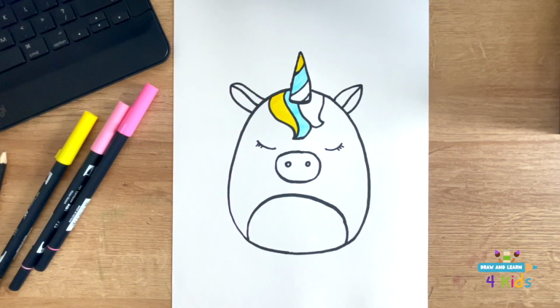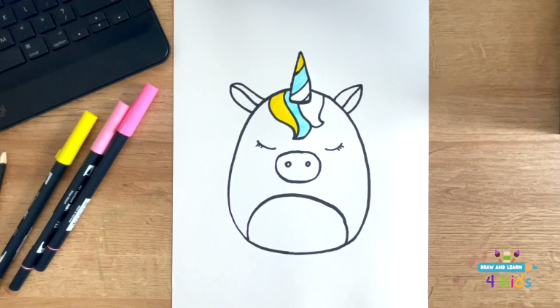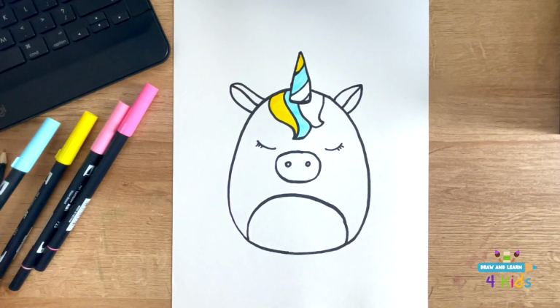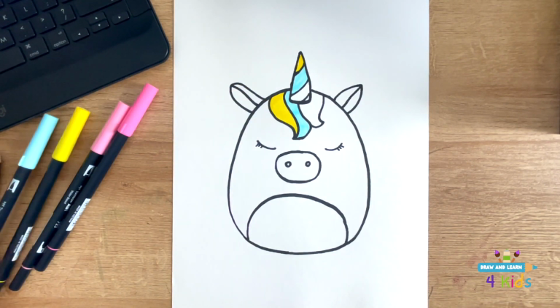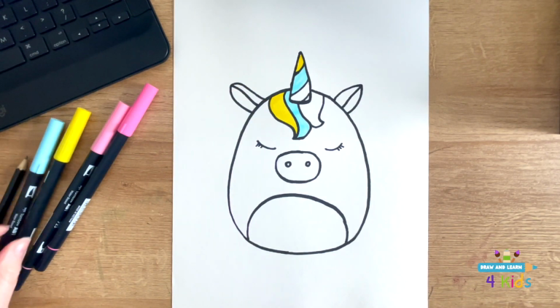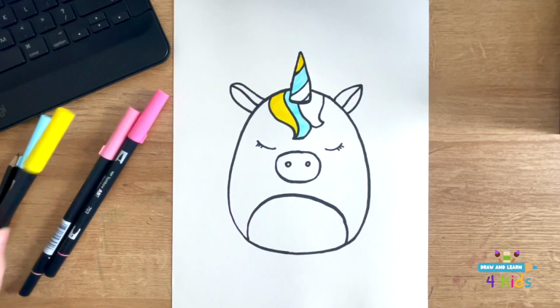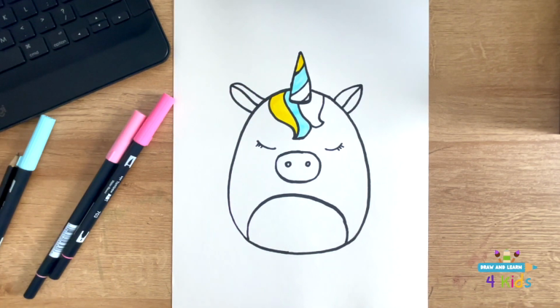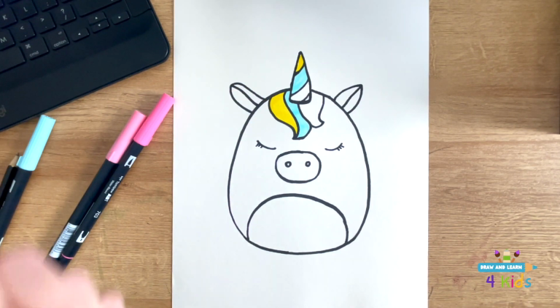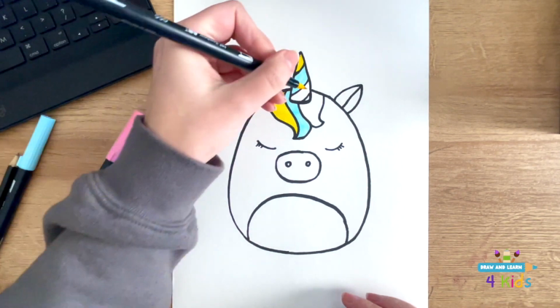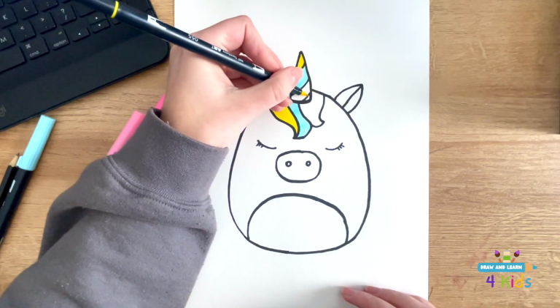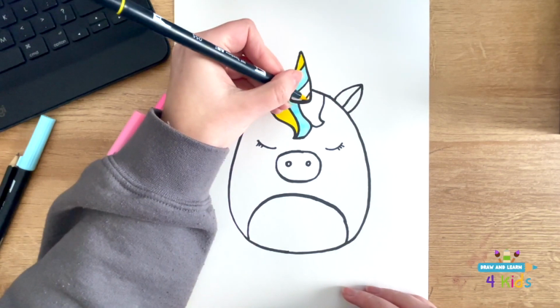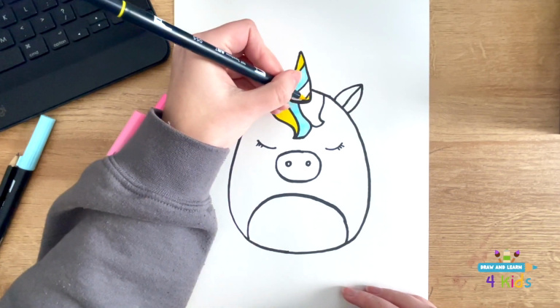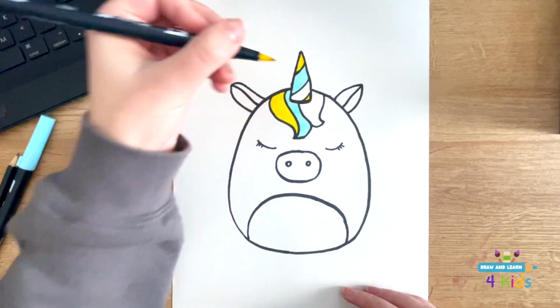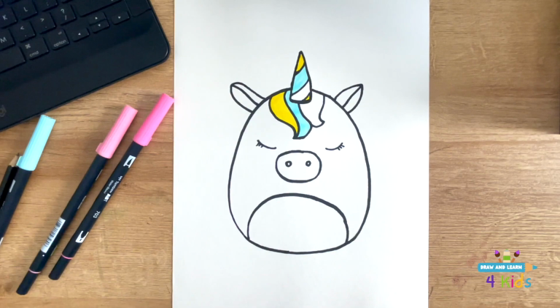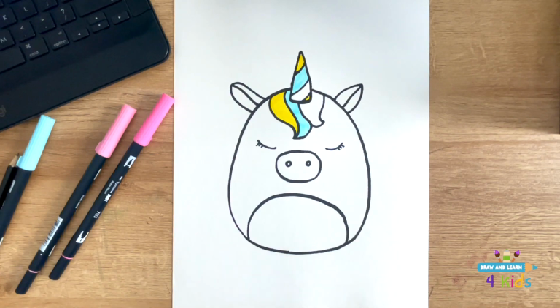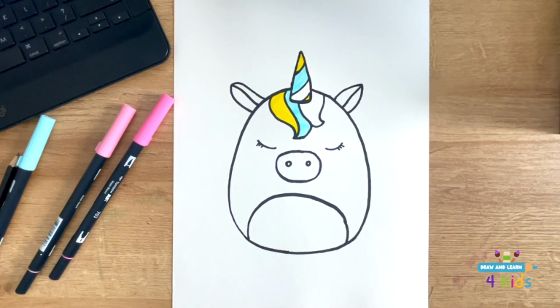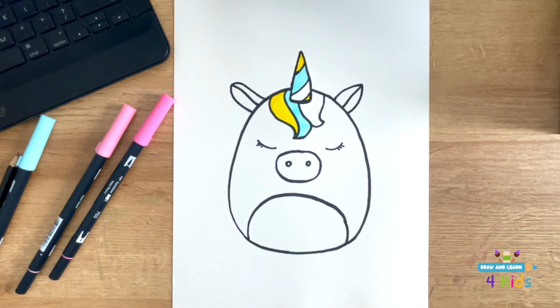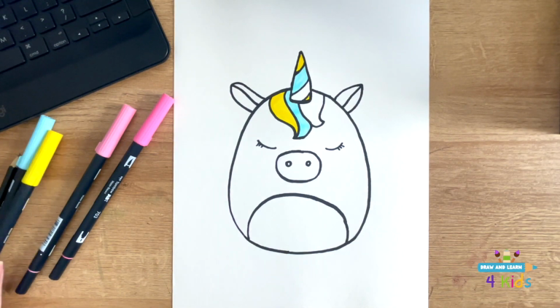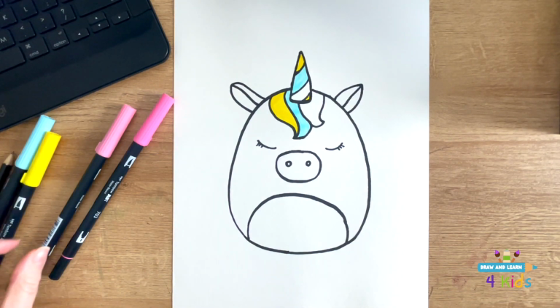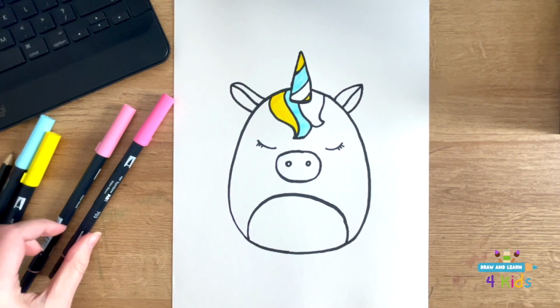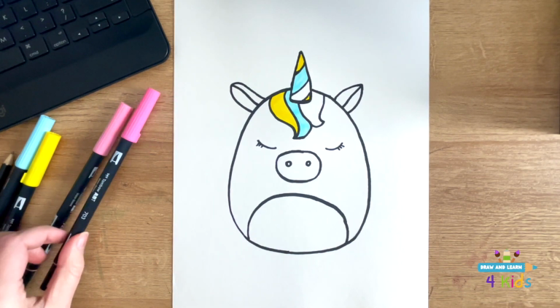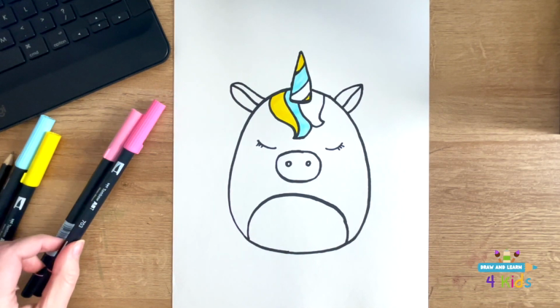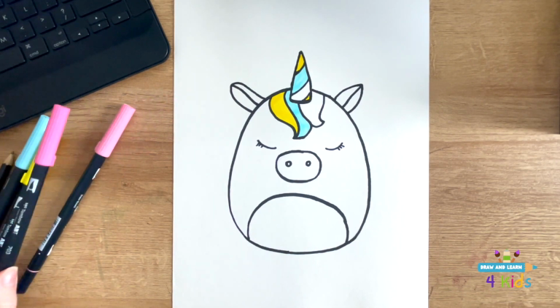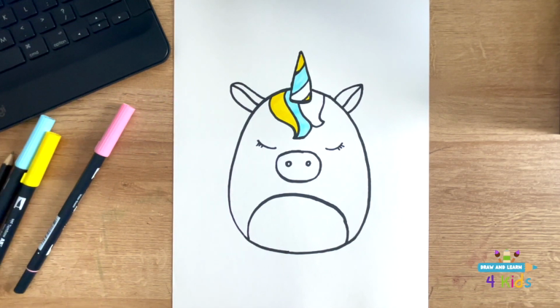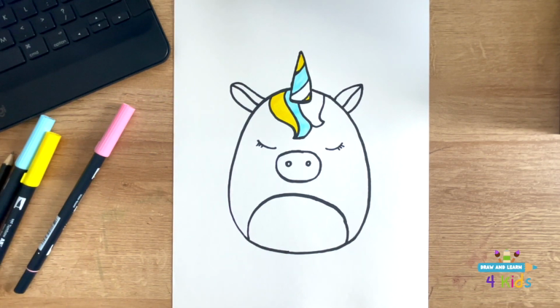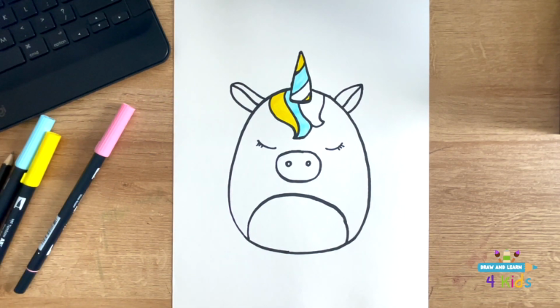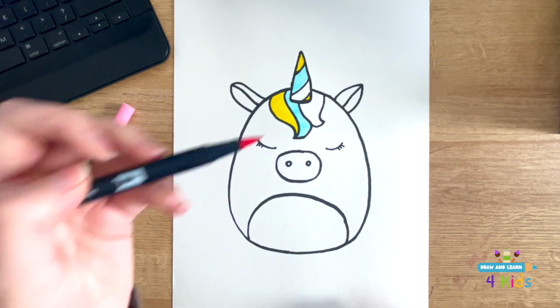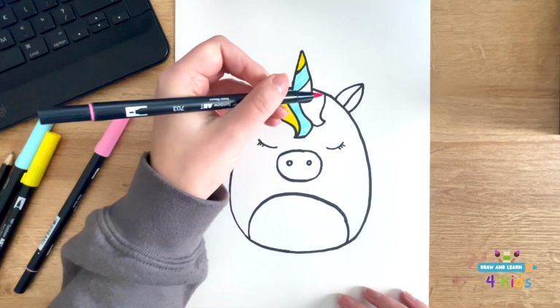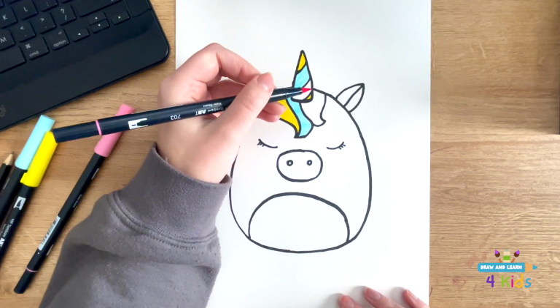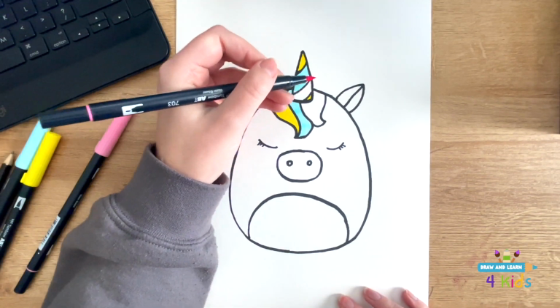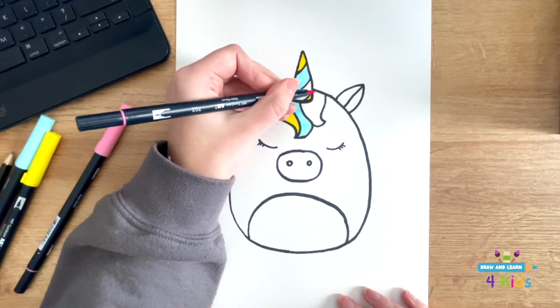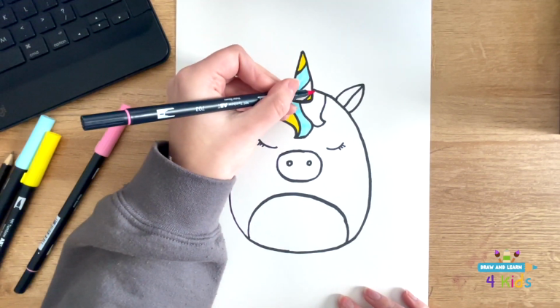Next, I'm going to take one of my pink colors and do the same thing to fill in the rest of the horn and the rest of the fur.